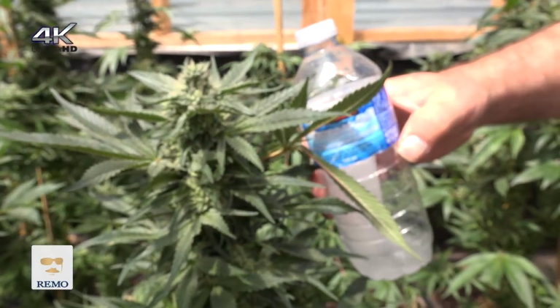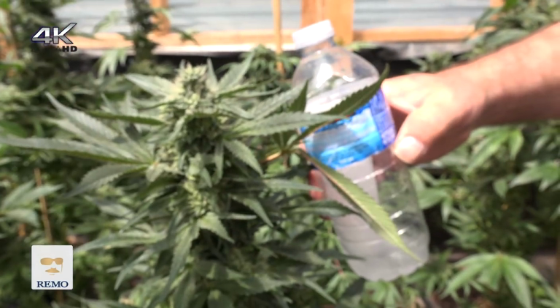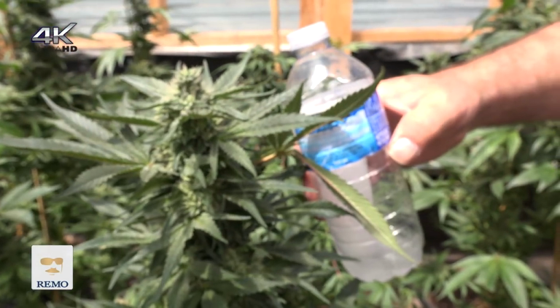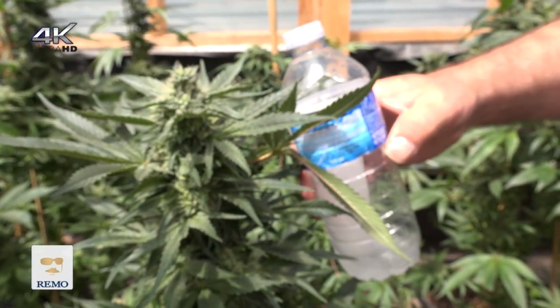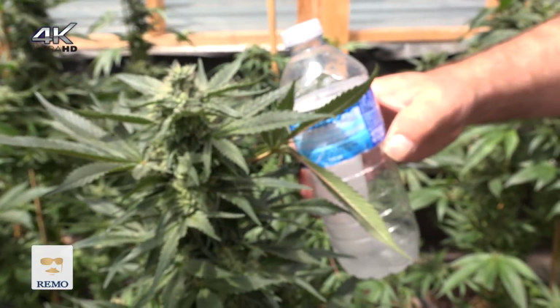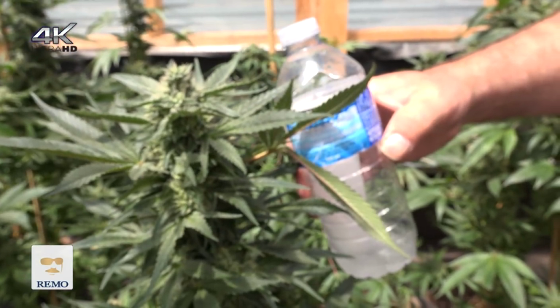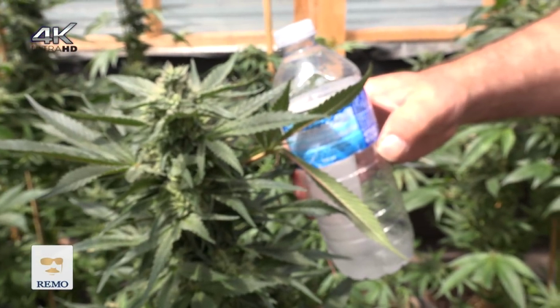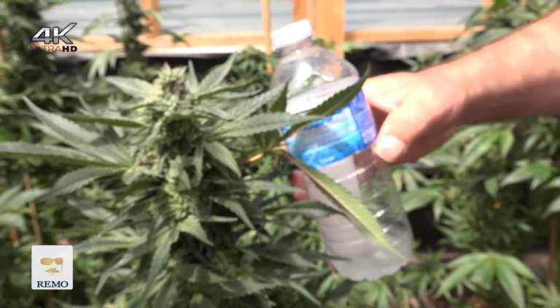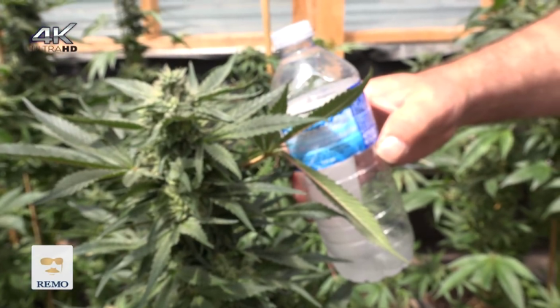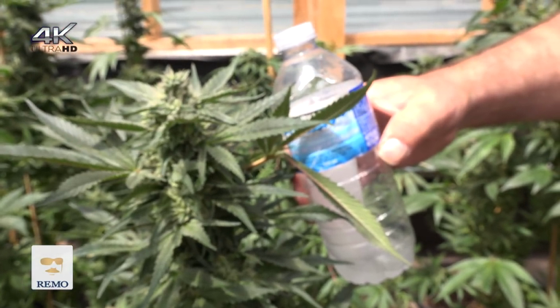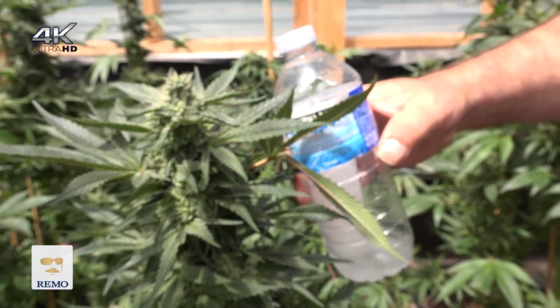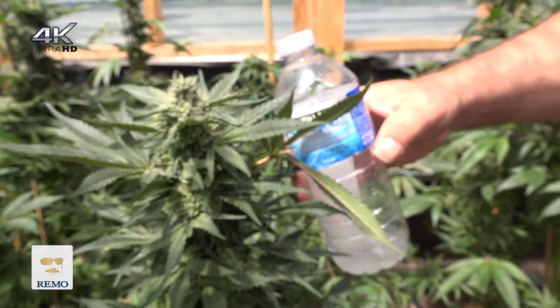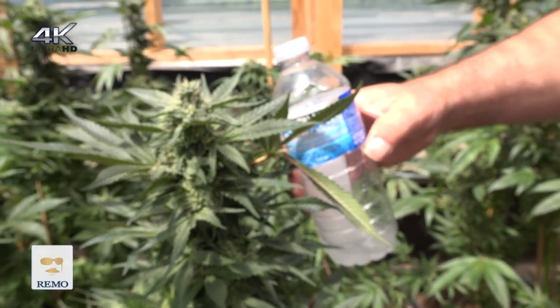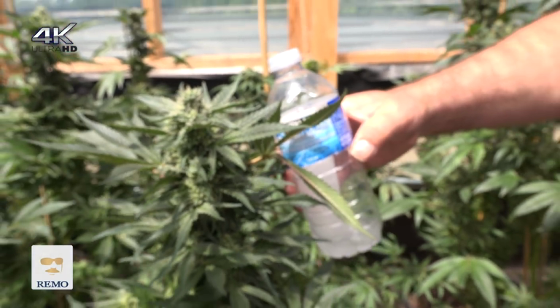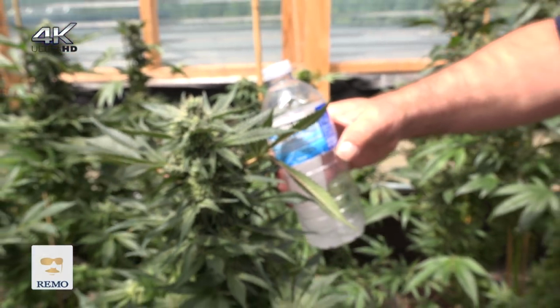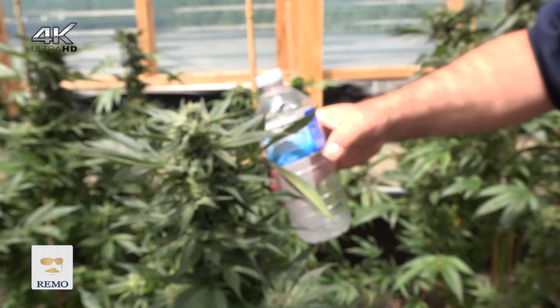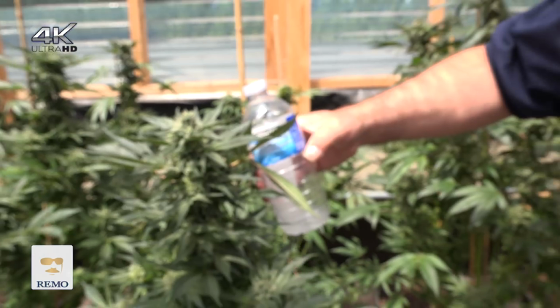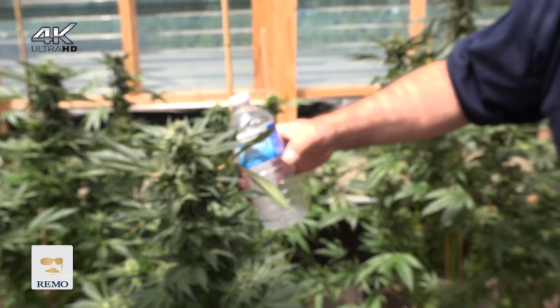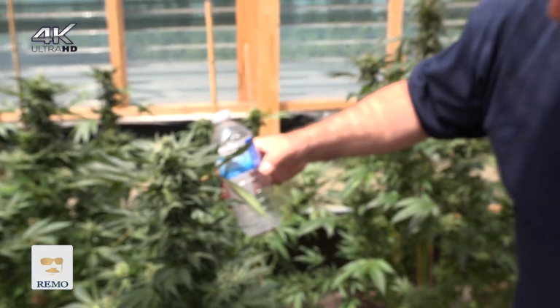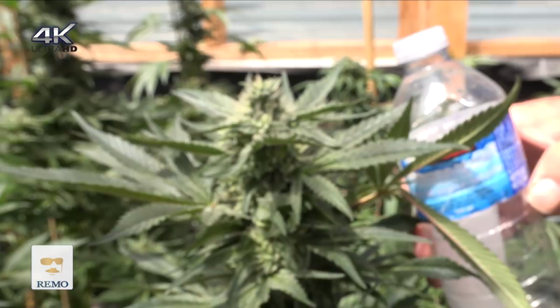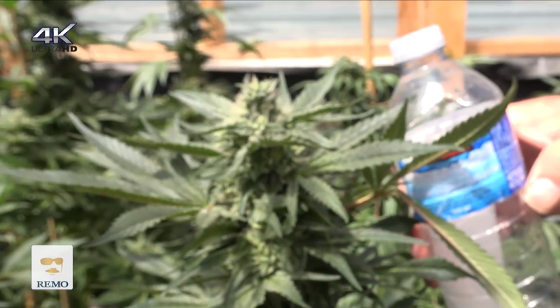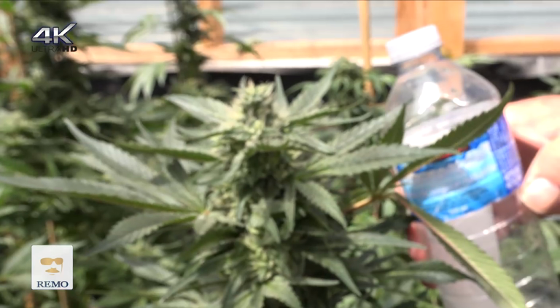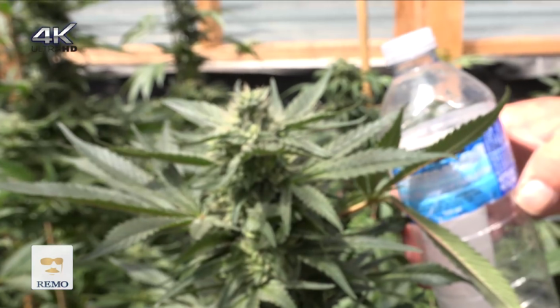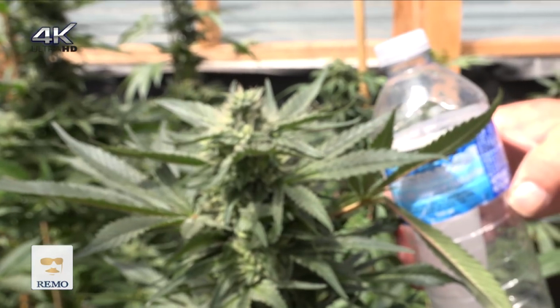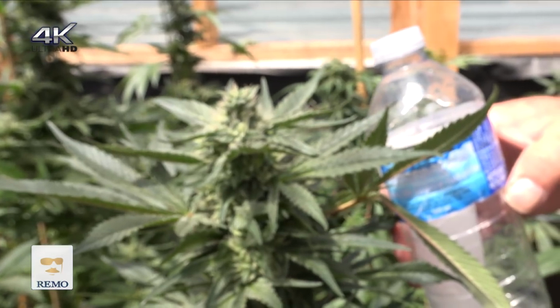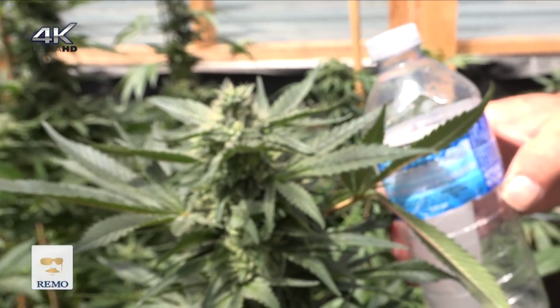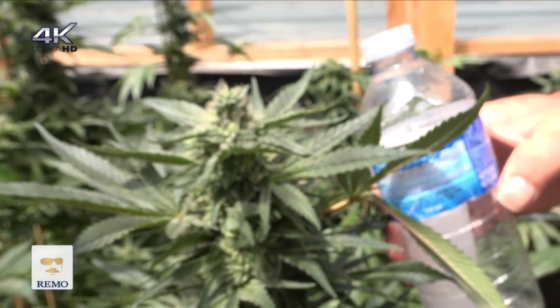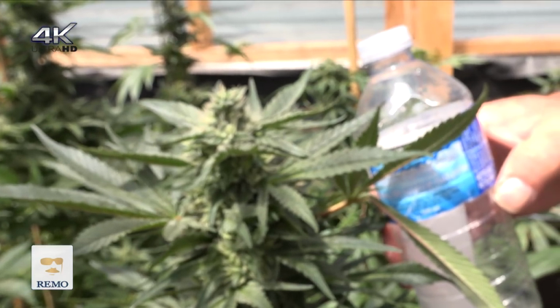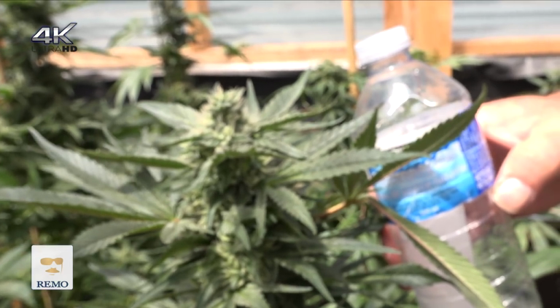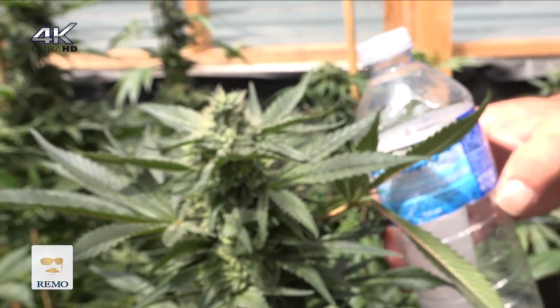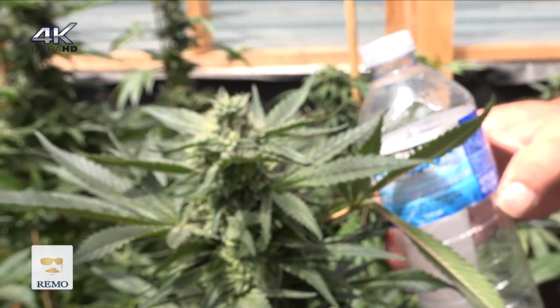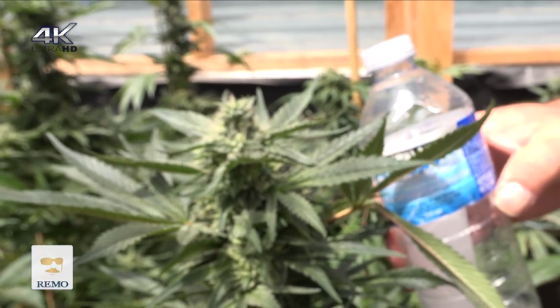Look at the size of this thing, and that's growing with natural sunlight and Rainbow Nutrients. This thing could be just giant when it's done.